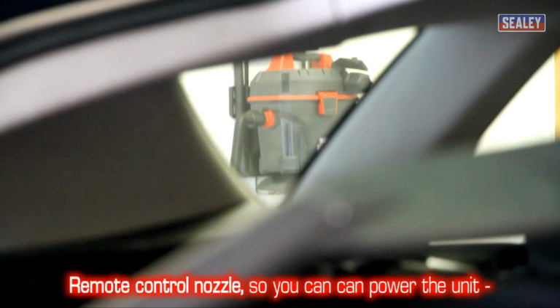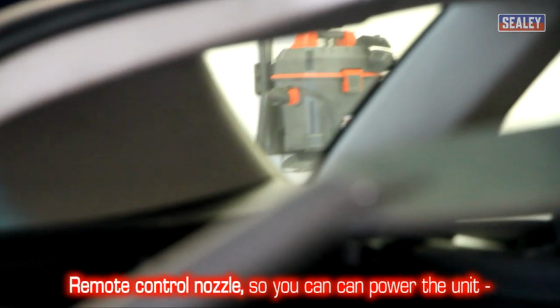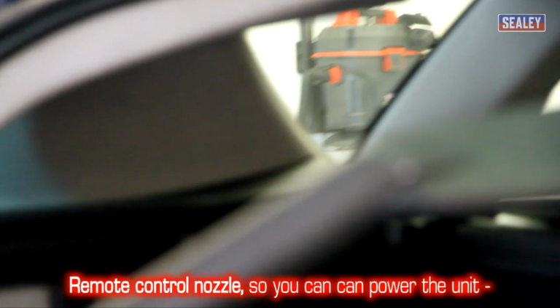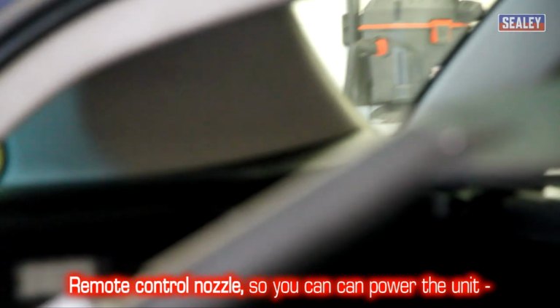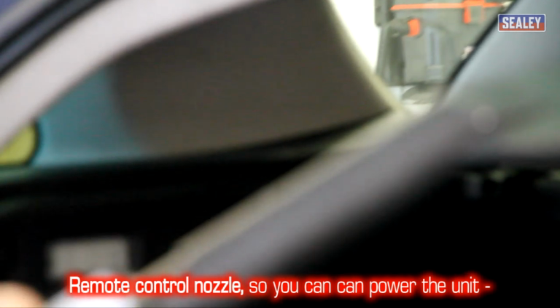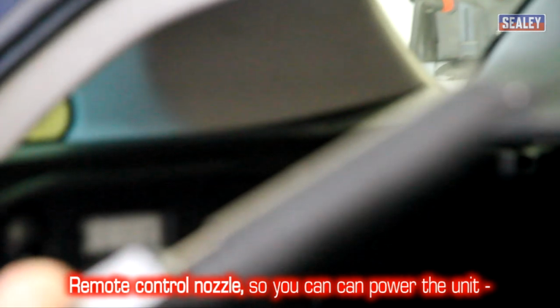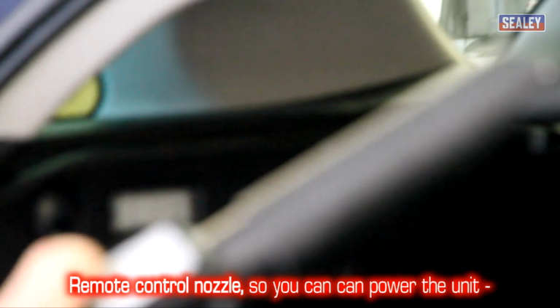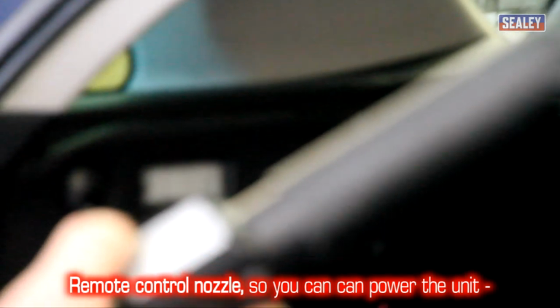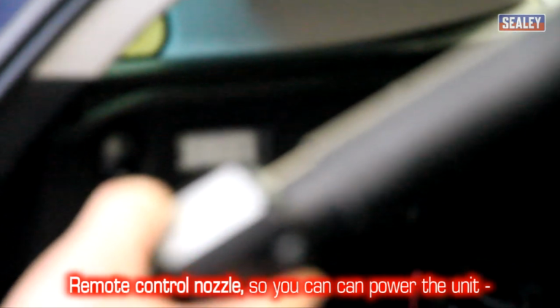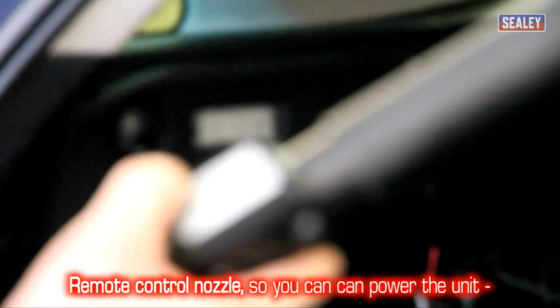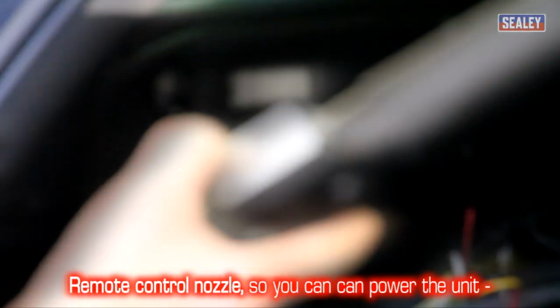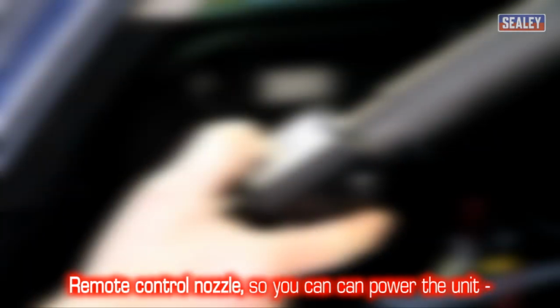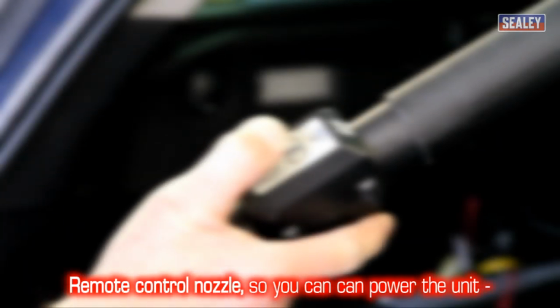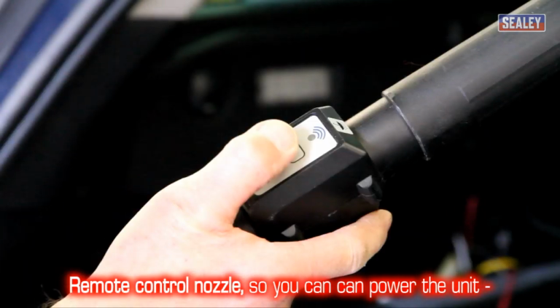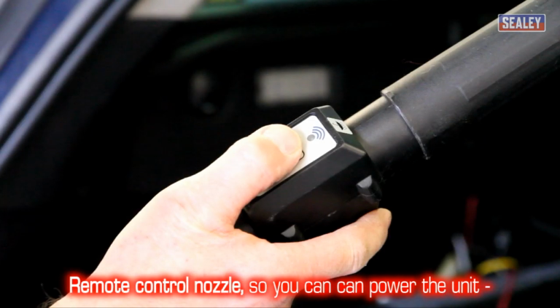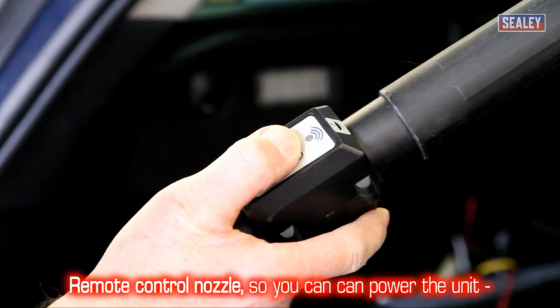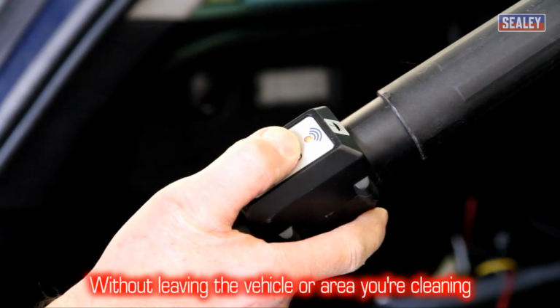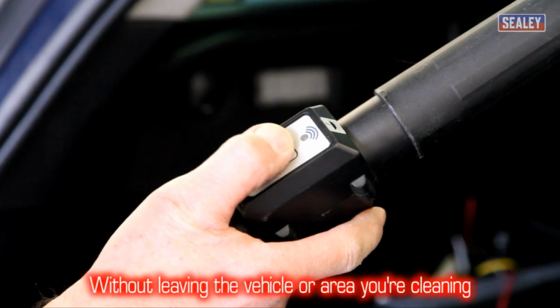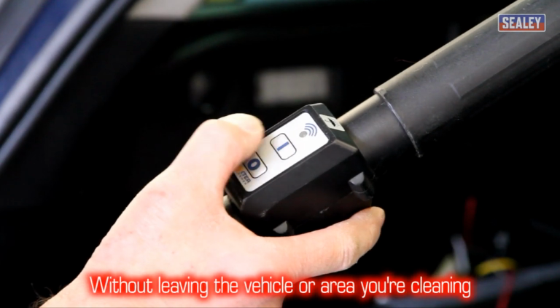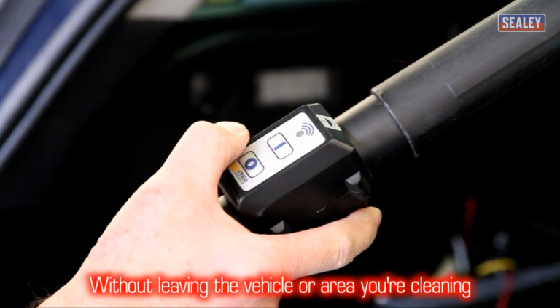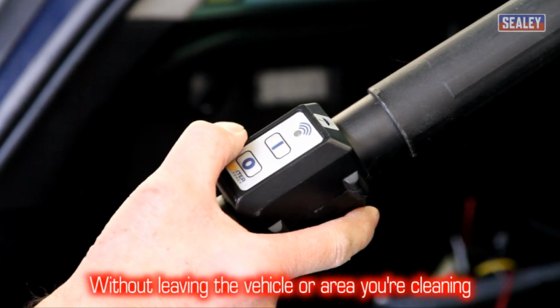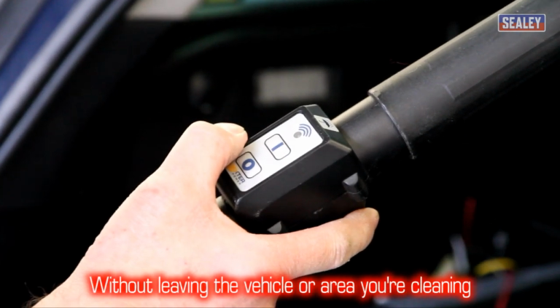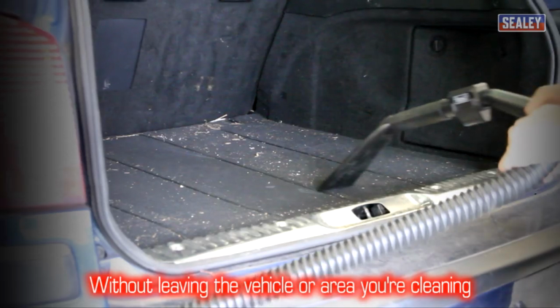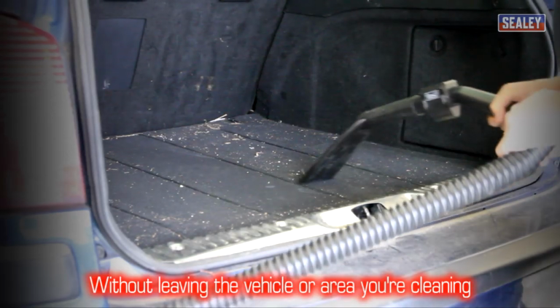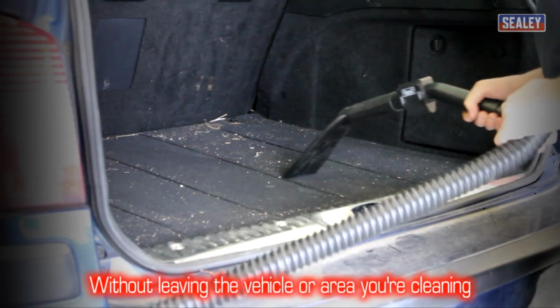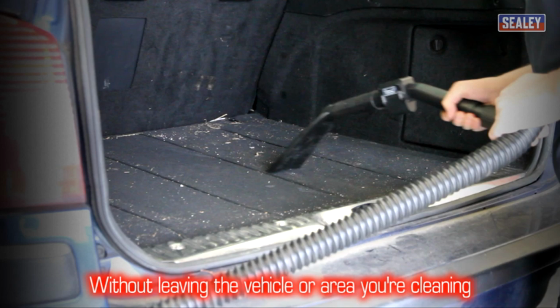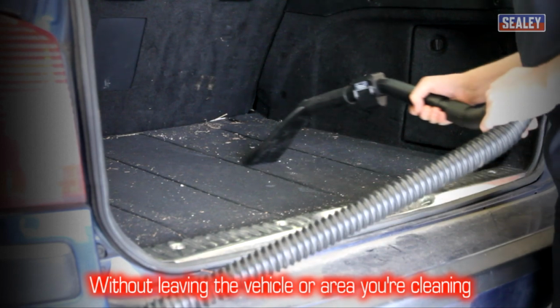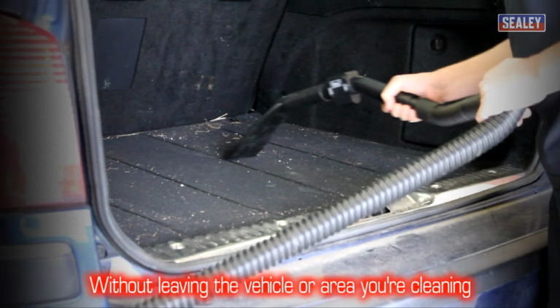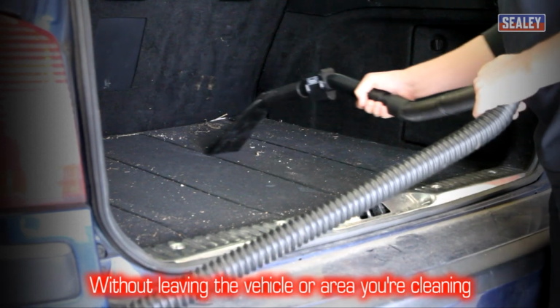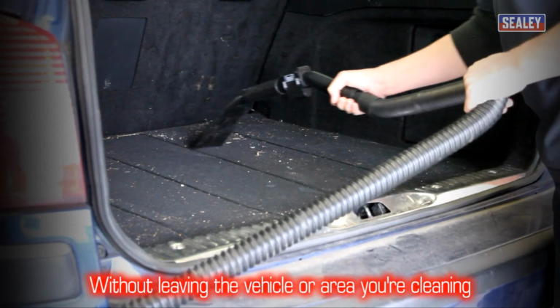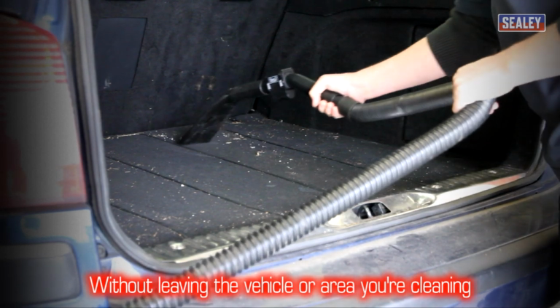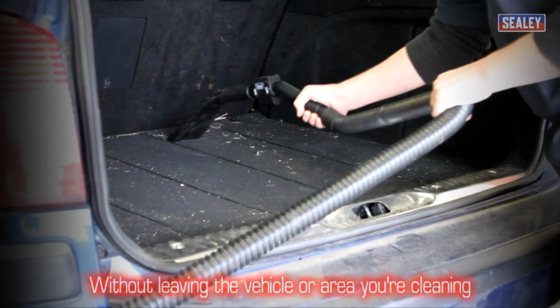Remote control buttons on the nozzle allow you to turn the unit on or off without leaving the vehicle or the area you are cleaning.